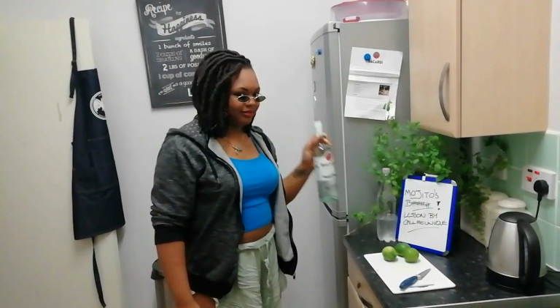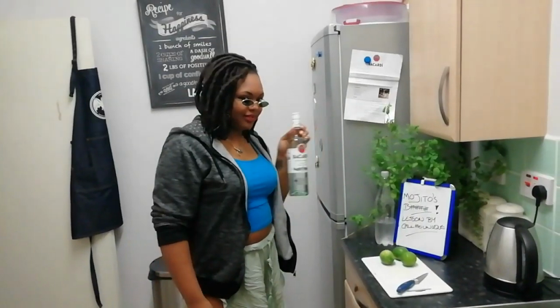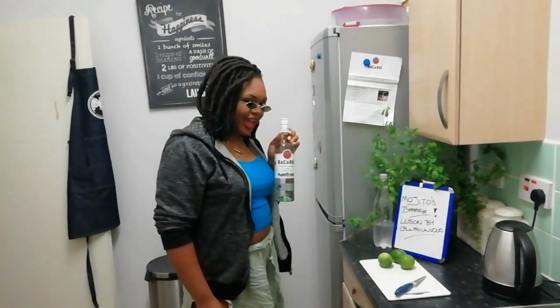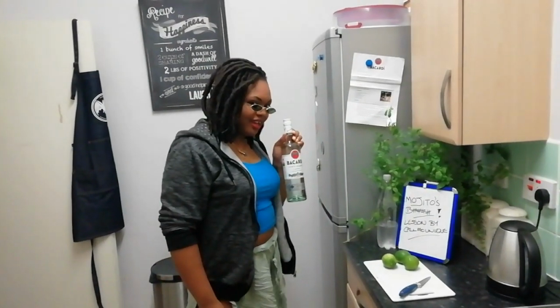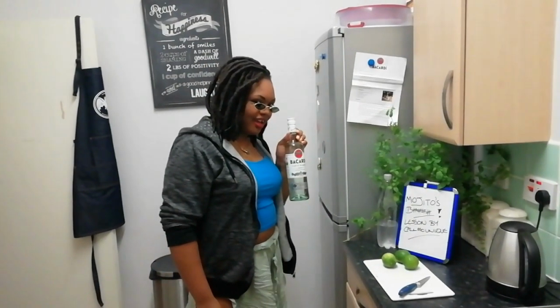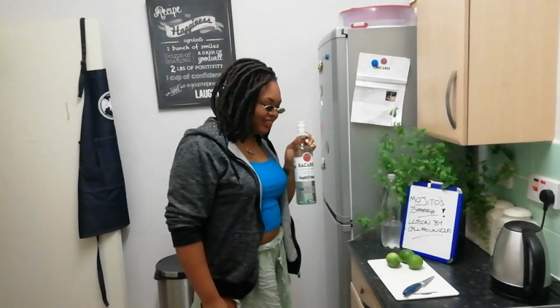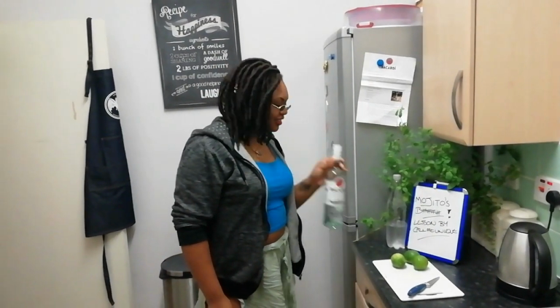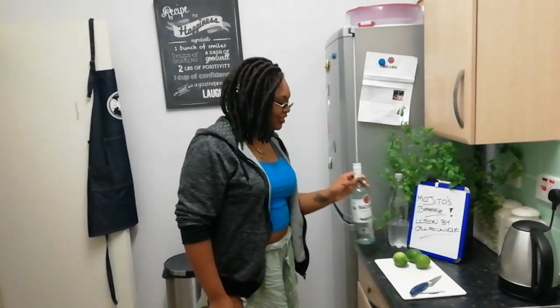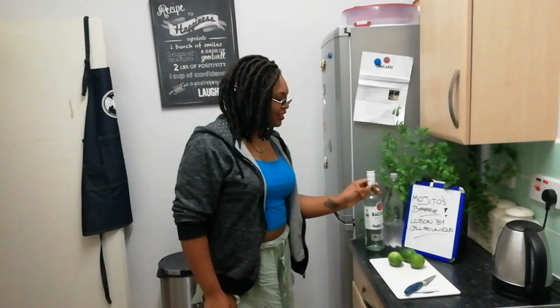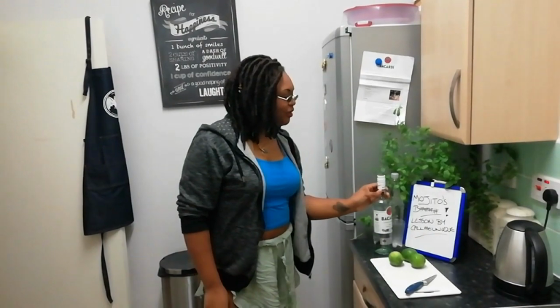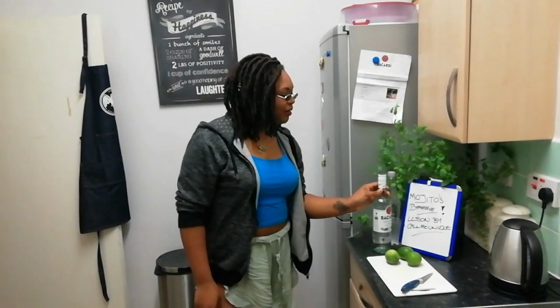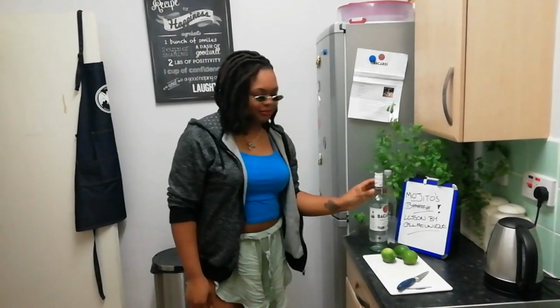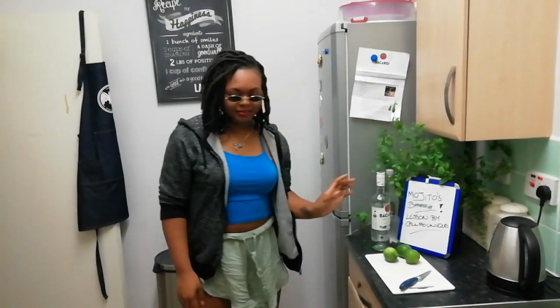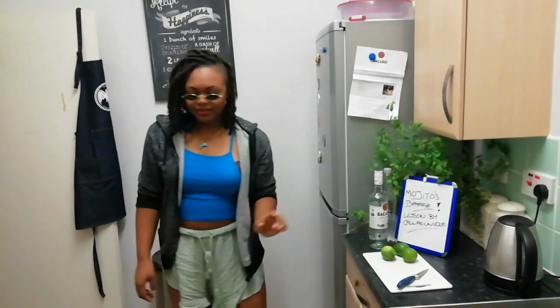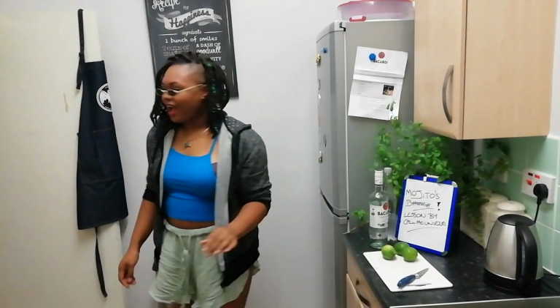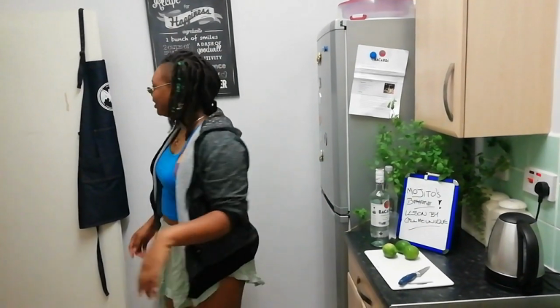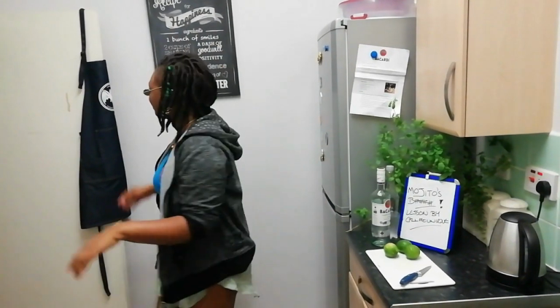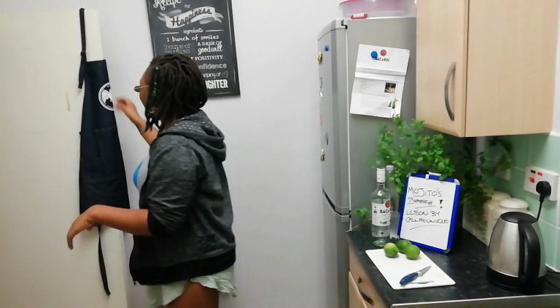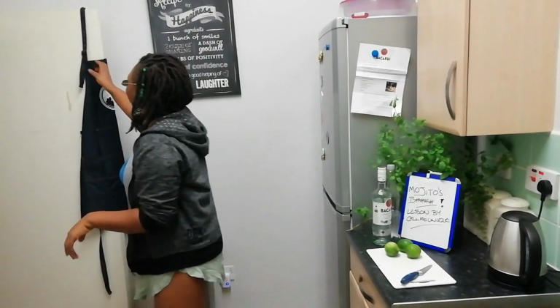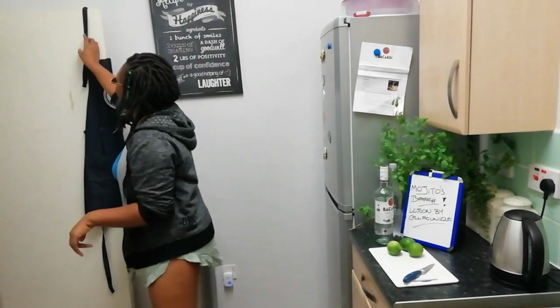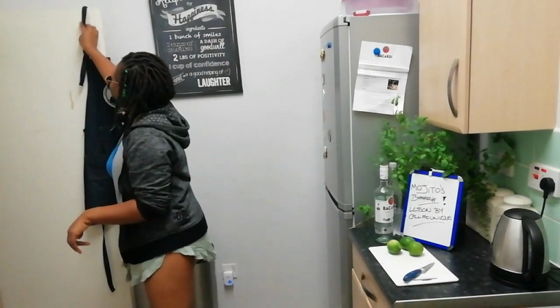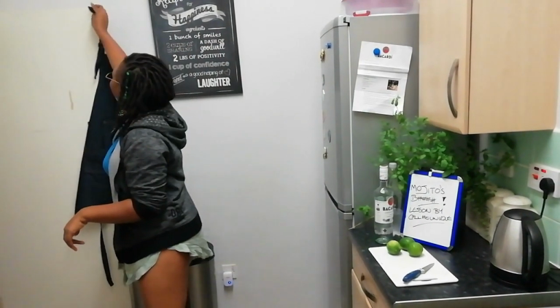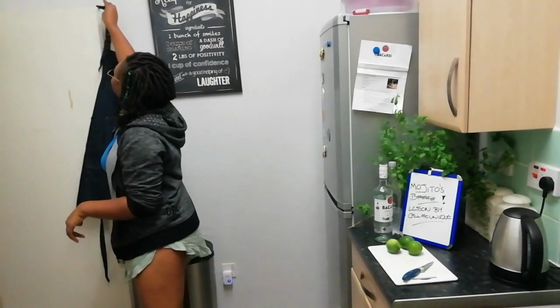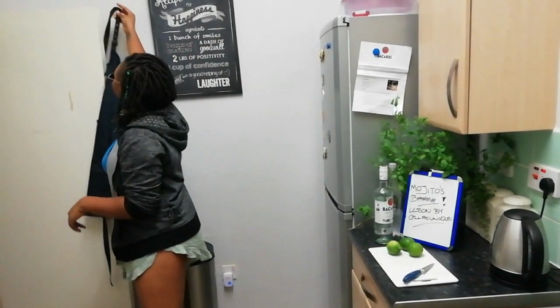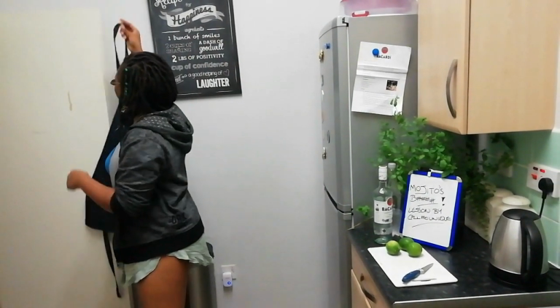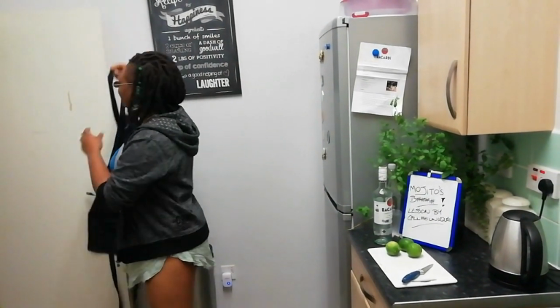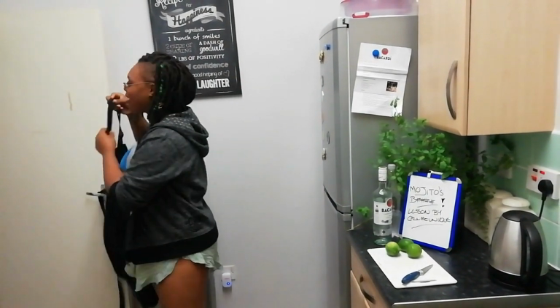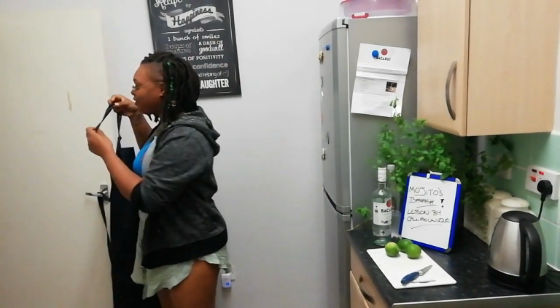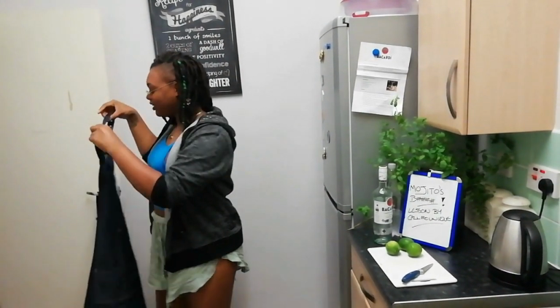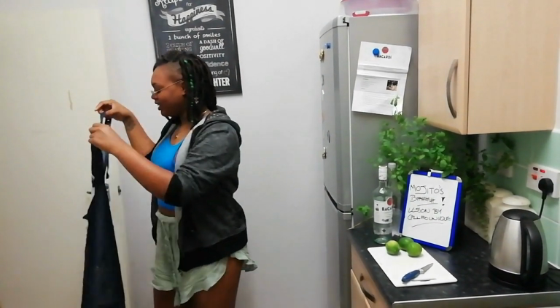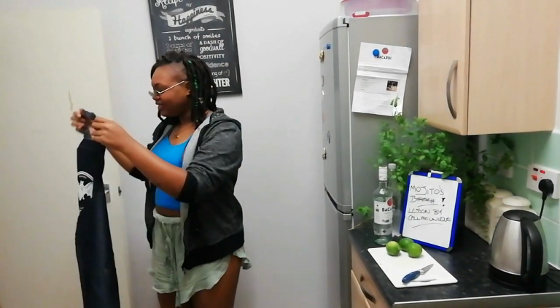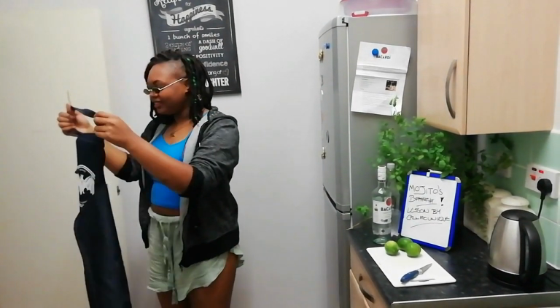Hey there, I just thought I would literally do my first lesson.